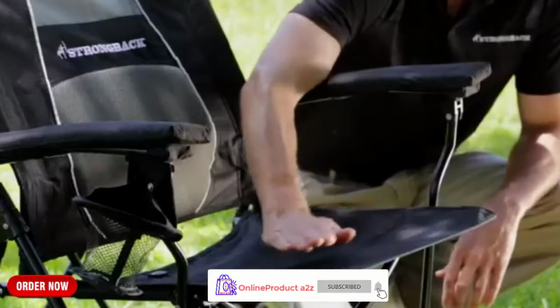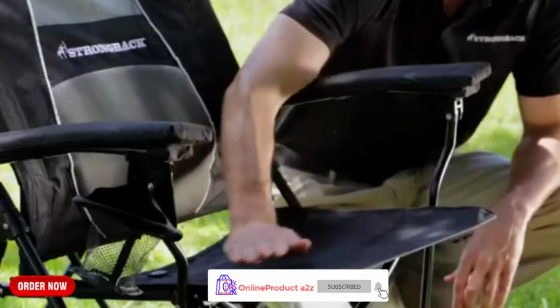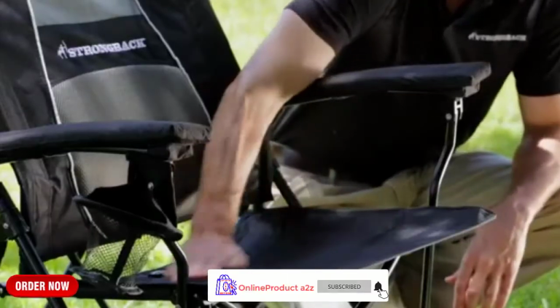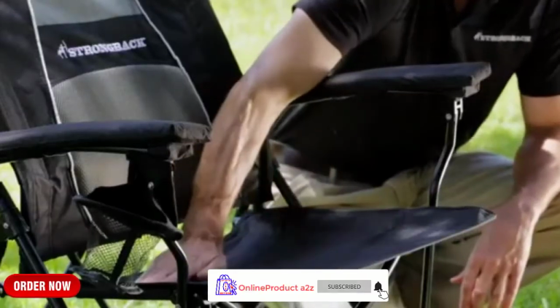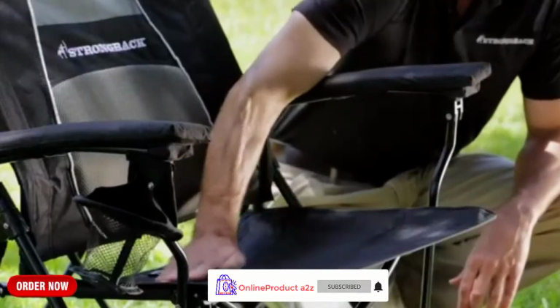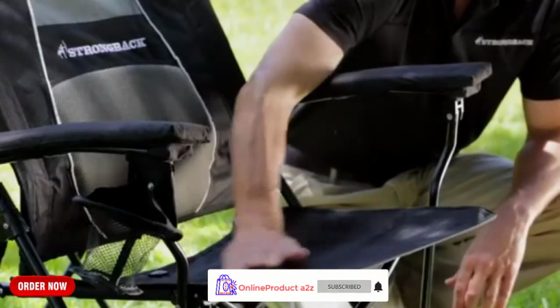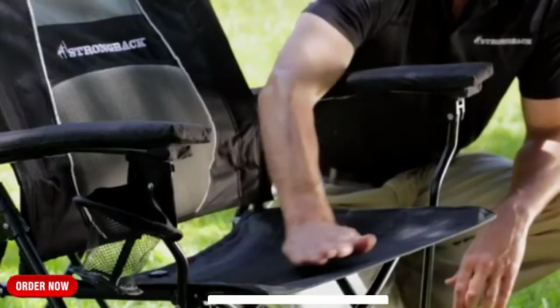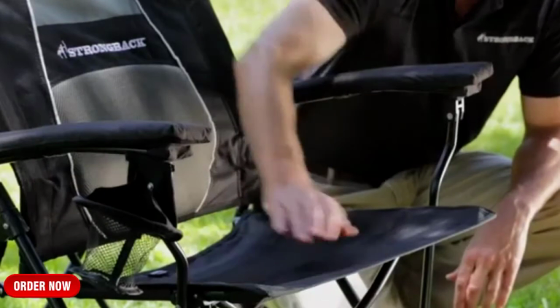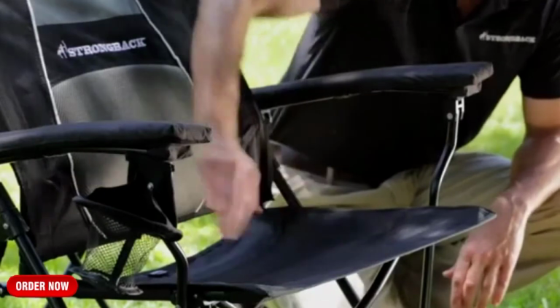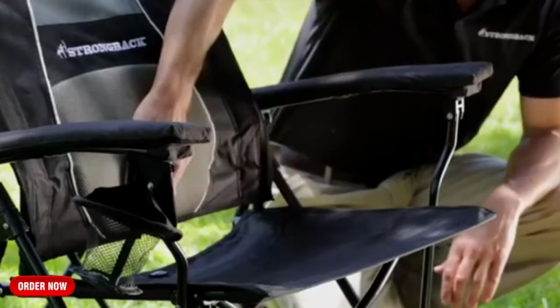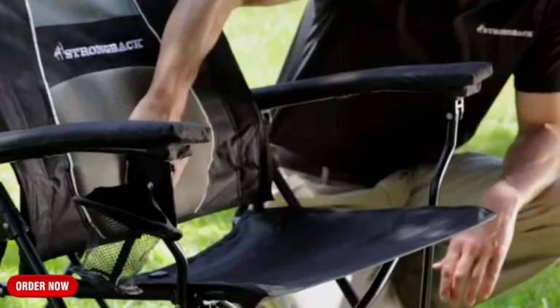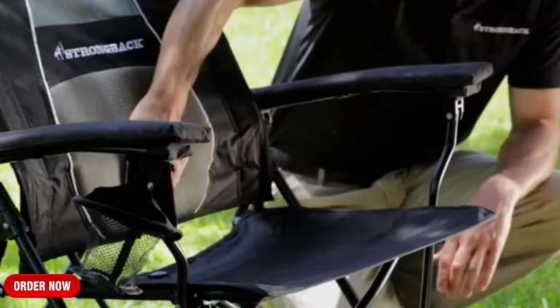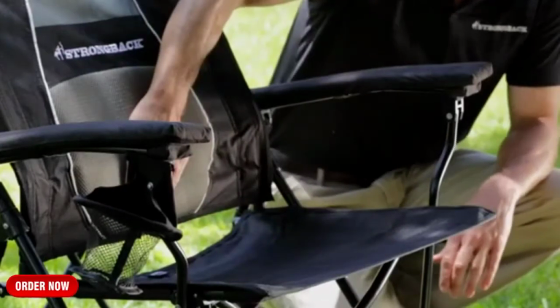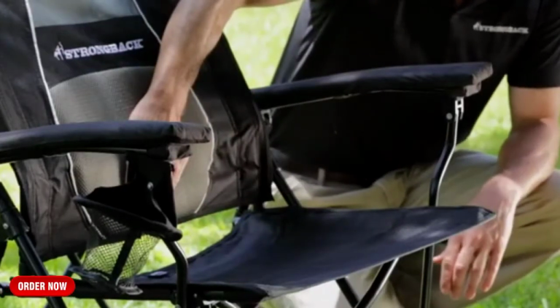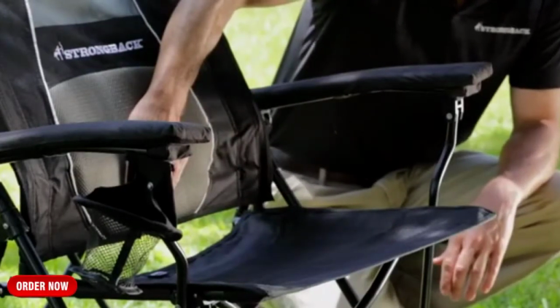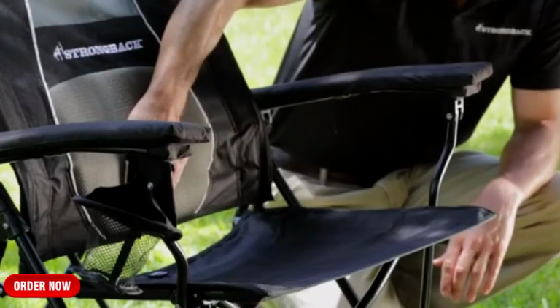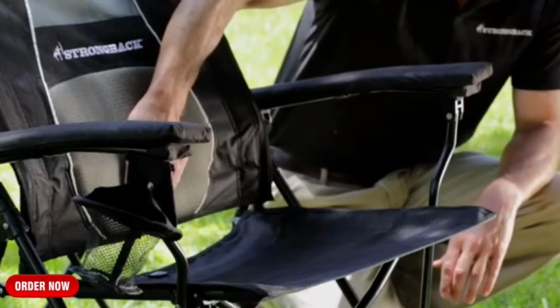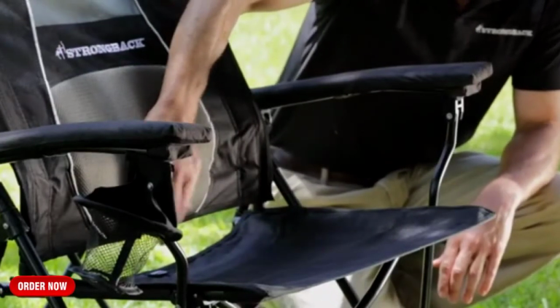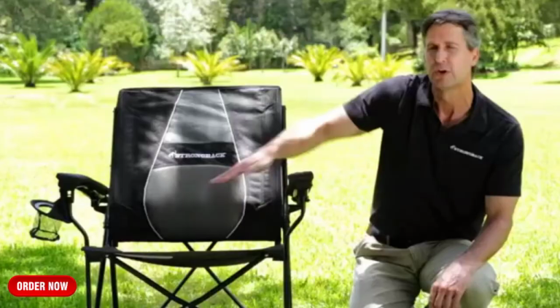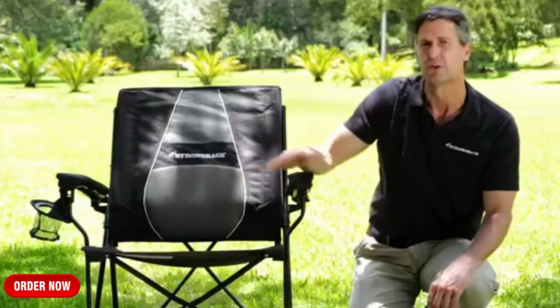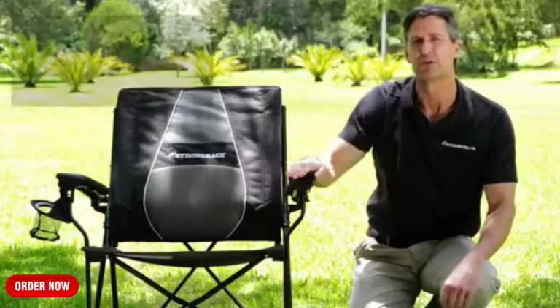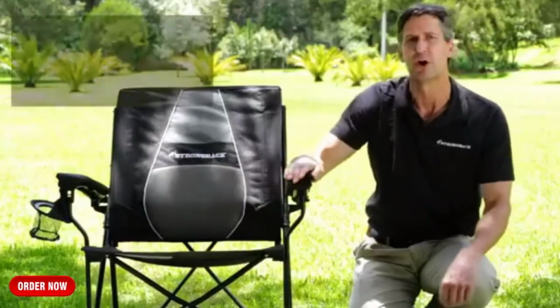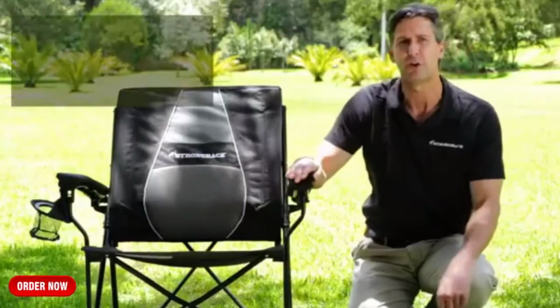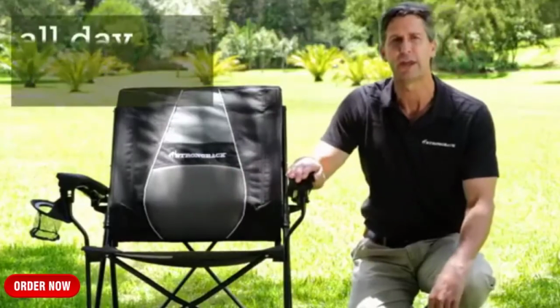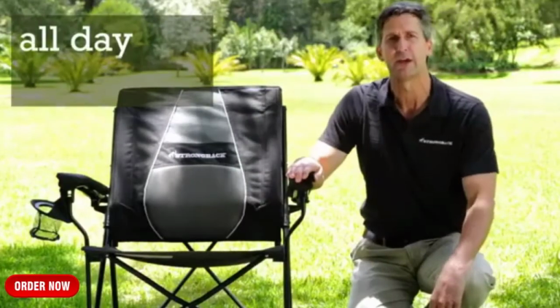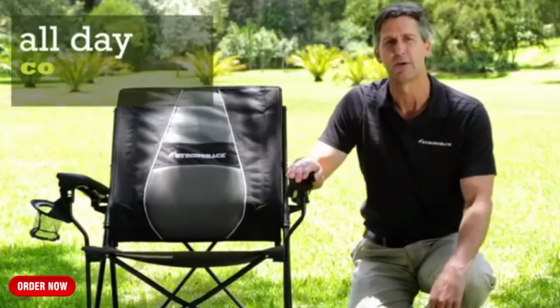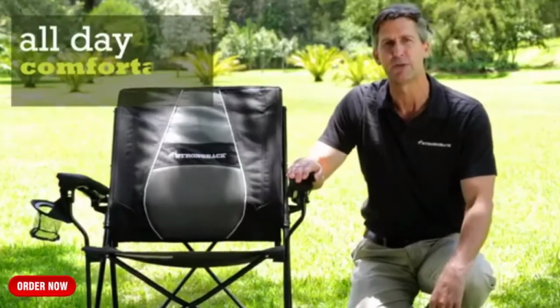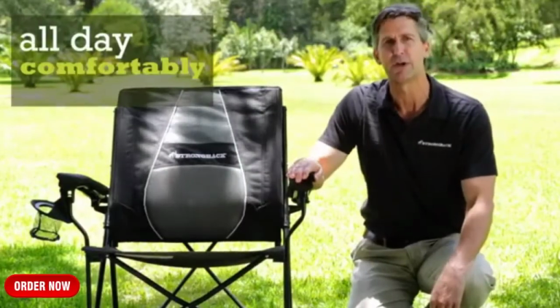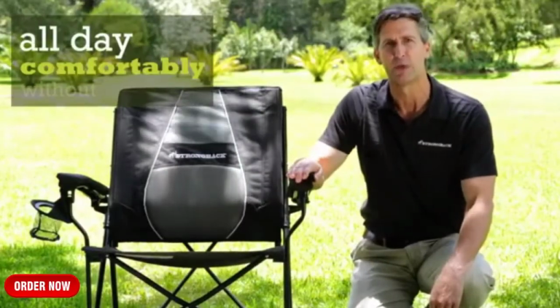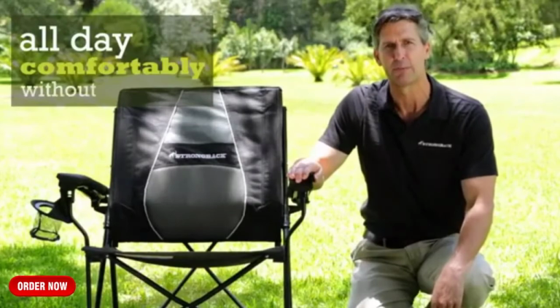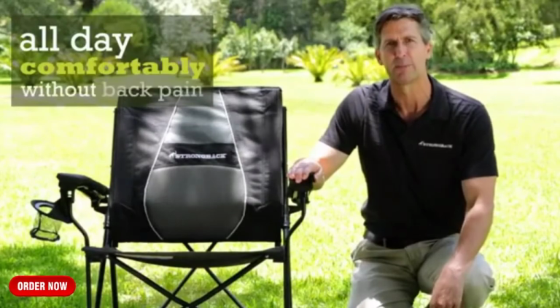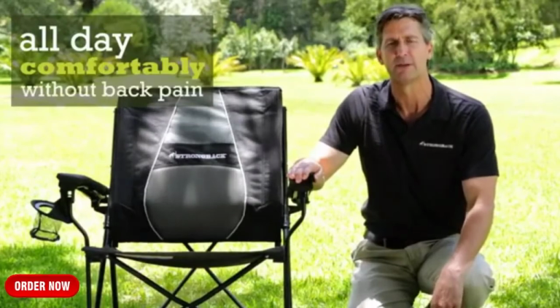The seat is tilted back to hold you comfortably against this lumbar curve, so you can sit all day comfortably without back pain.